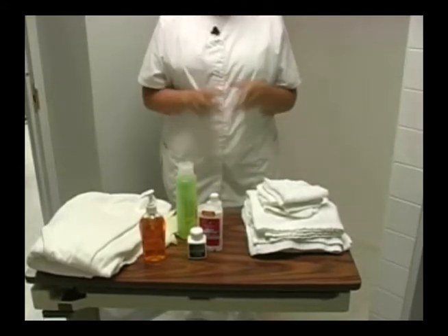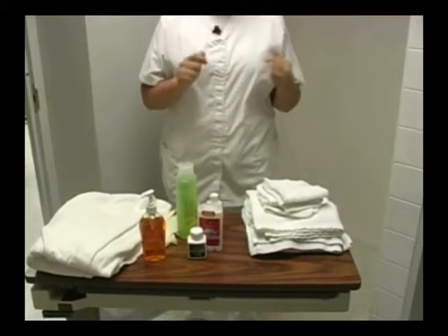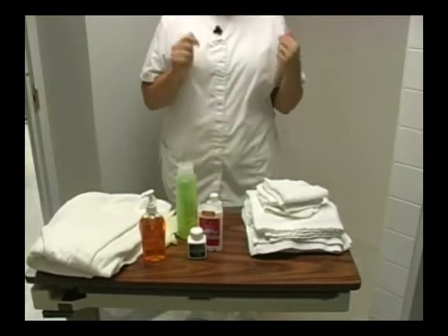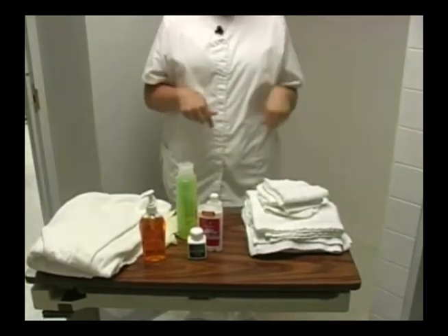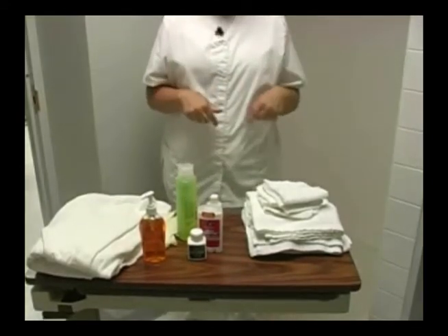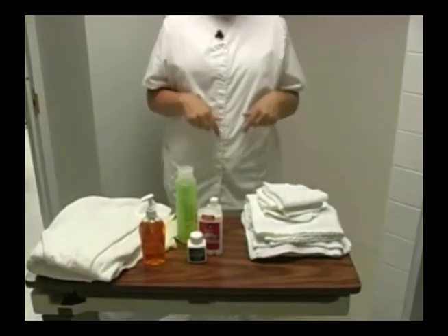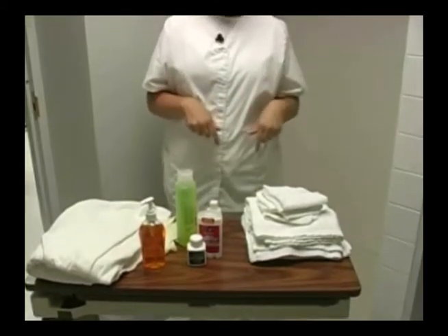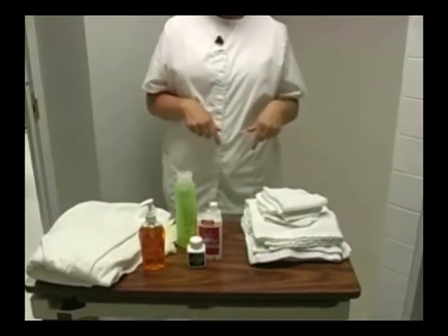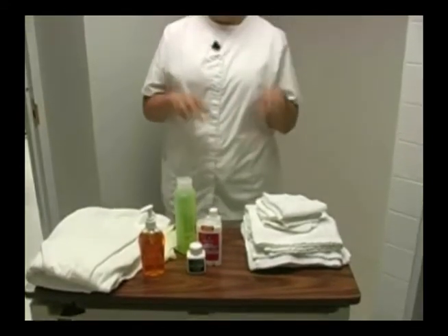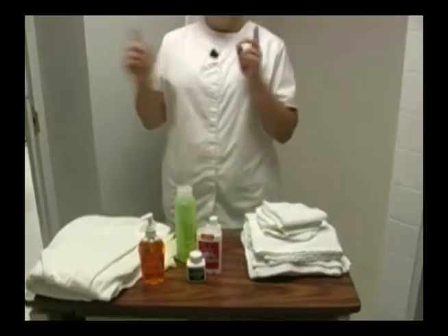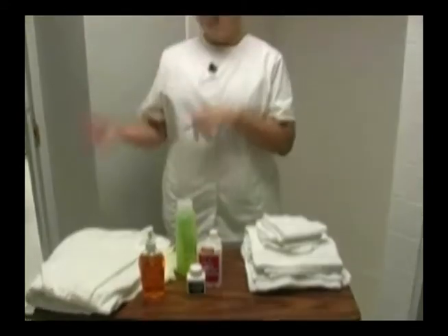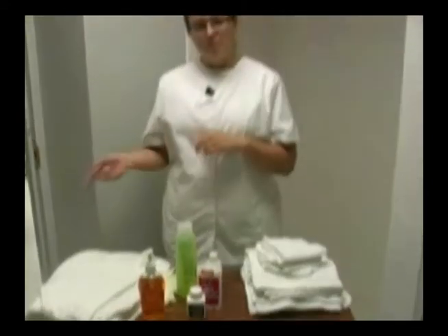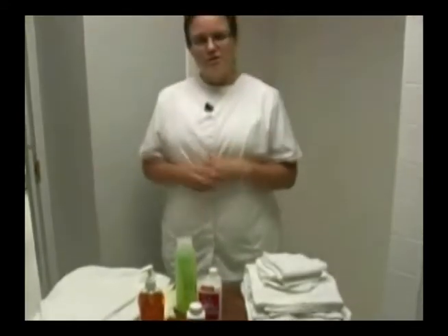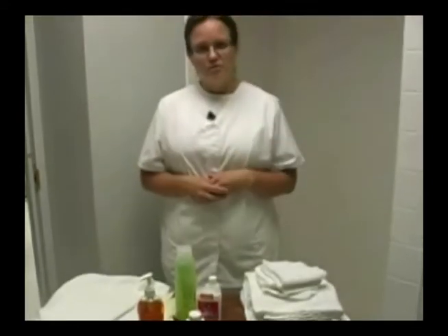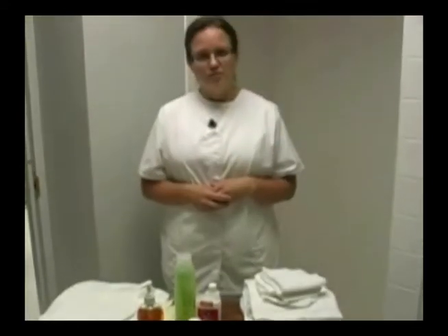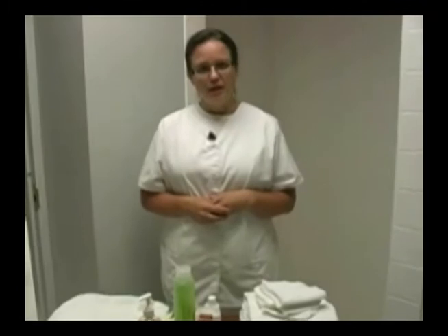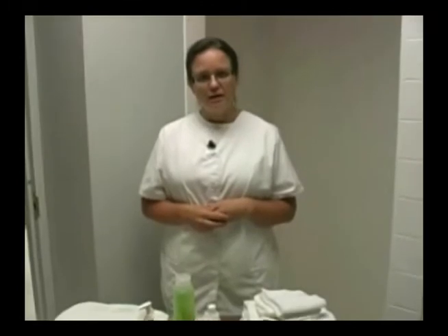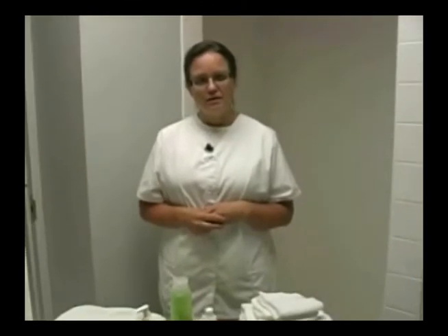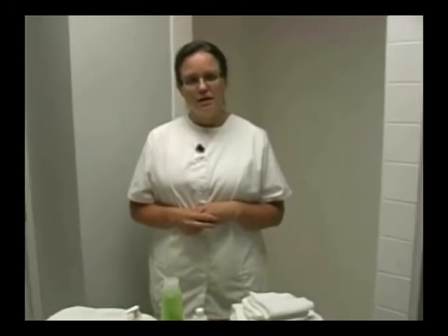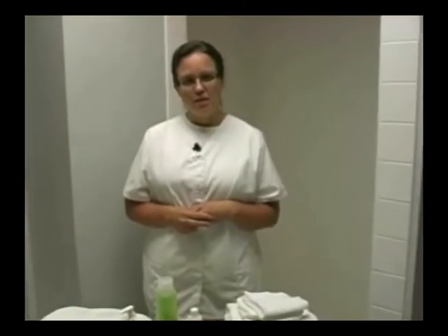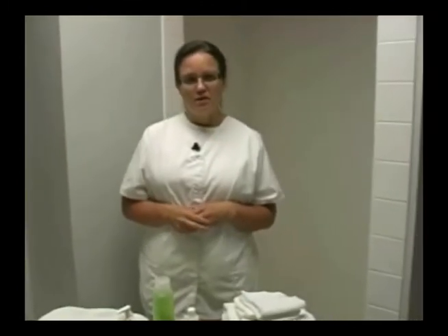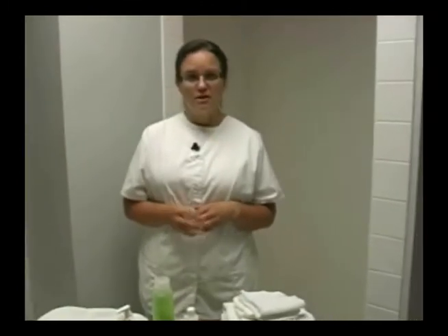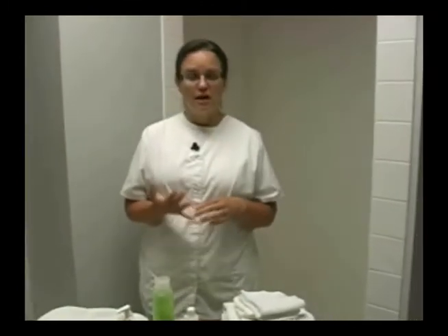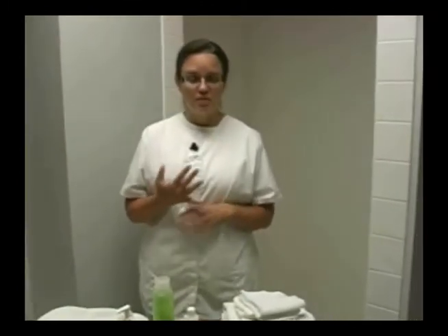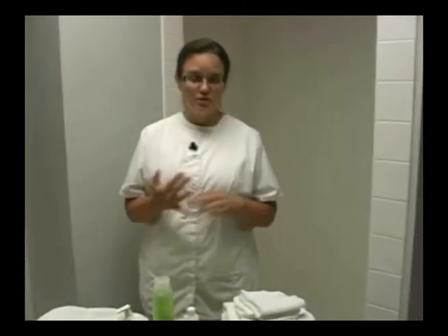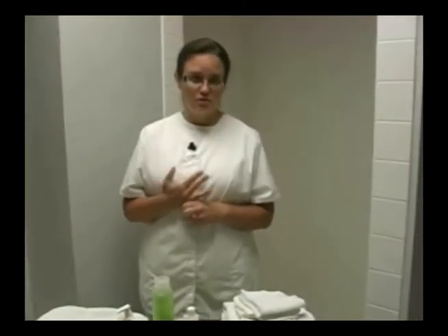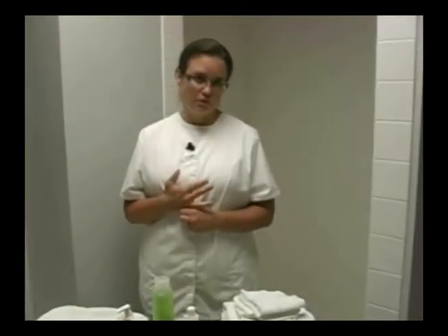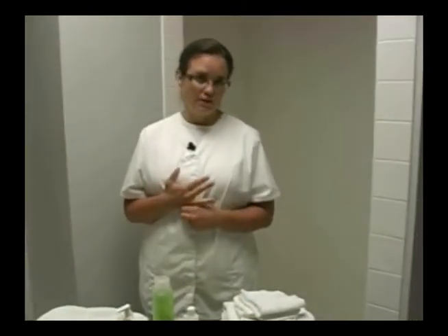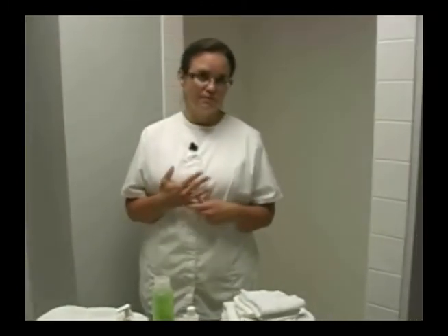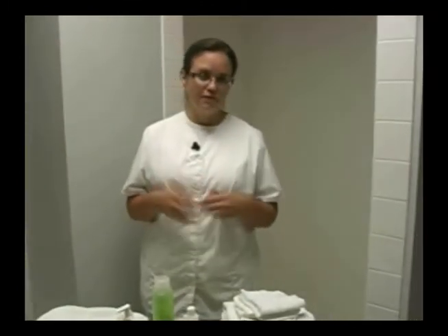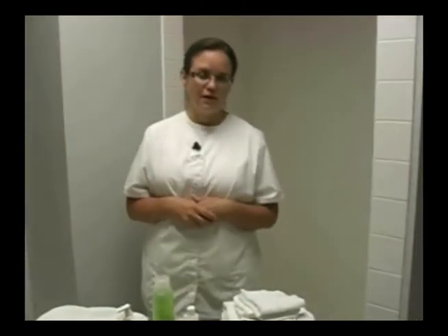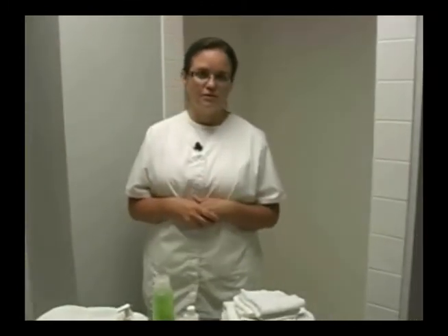Now I'm going to go down to my patient's room and get my patient and help them go to the toilet if they need to.